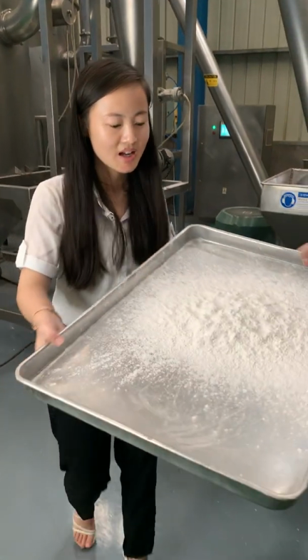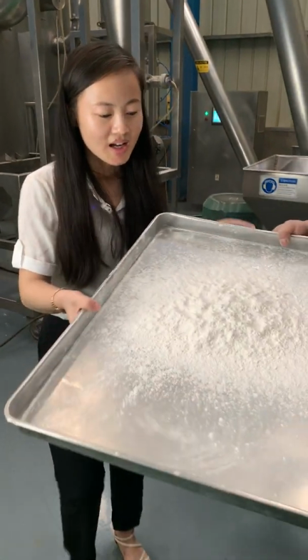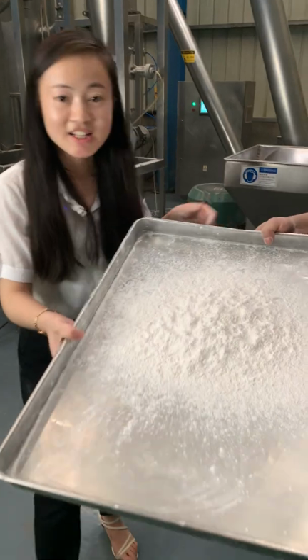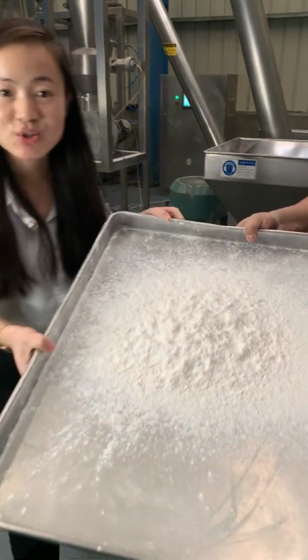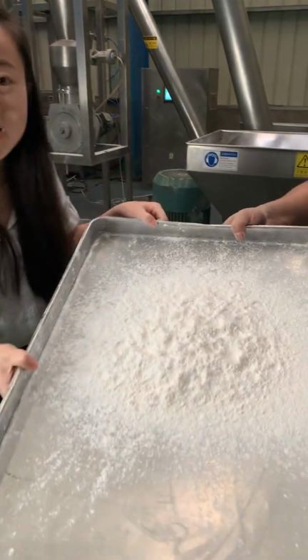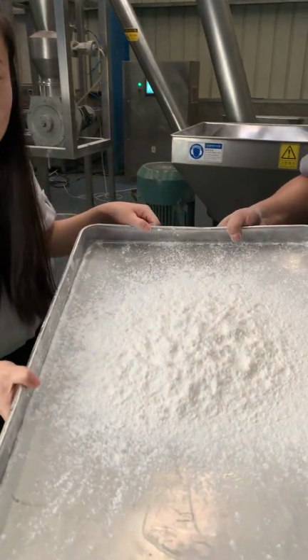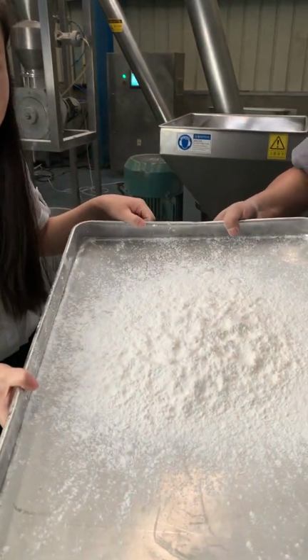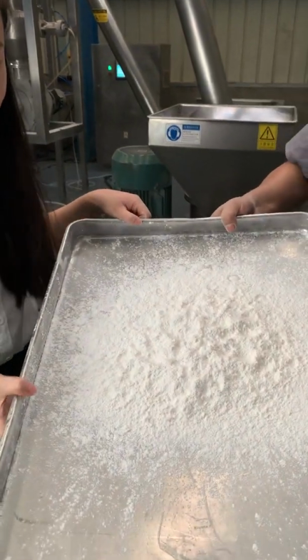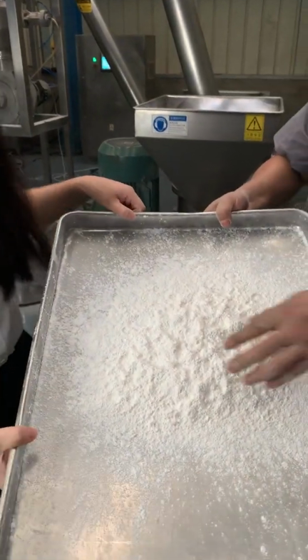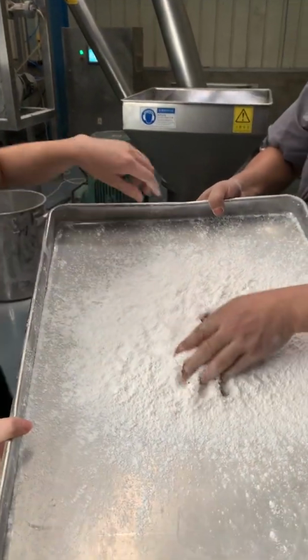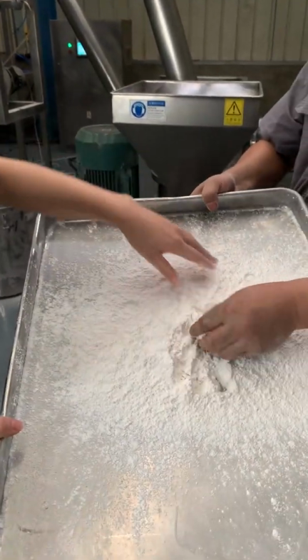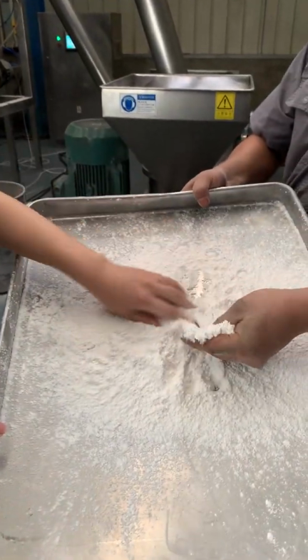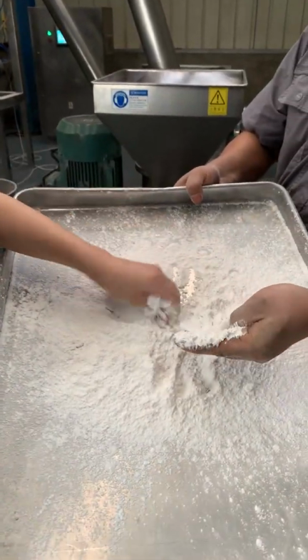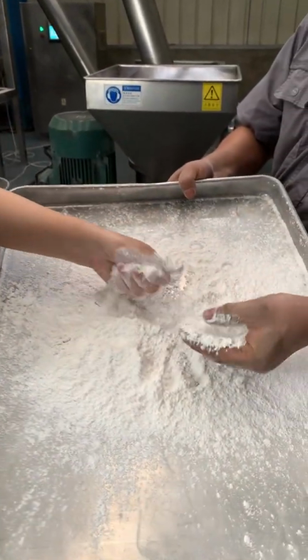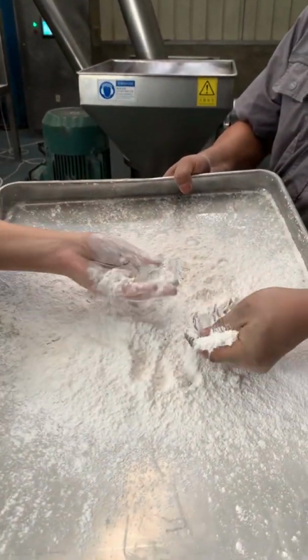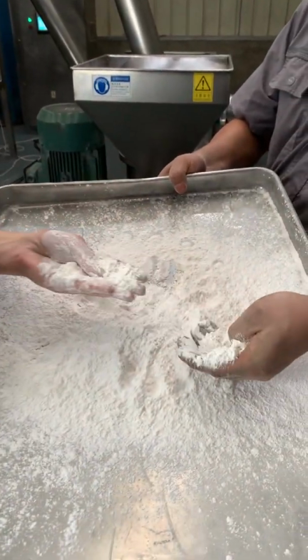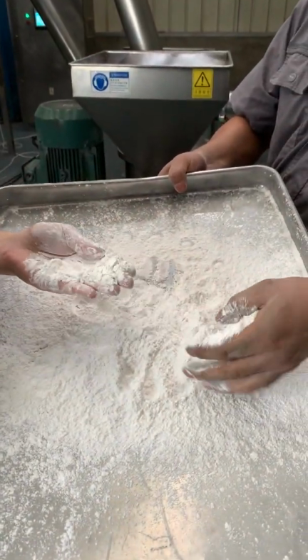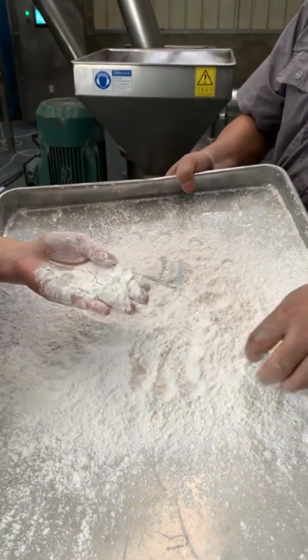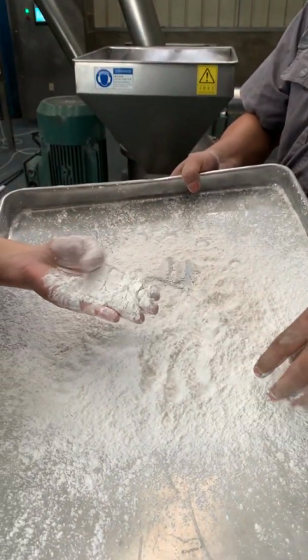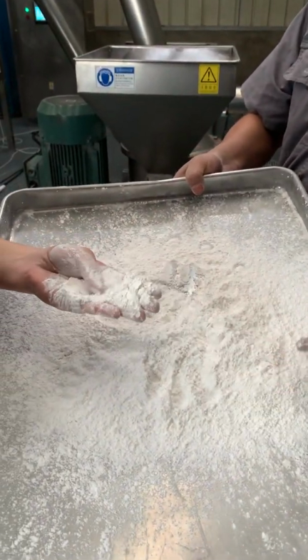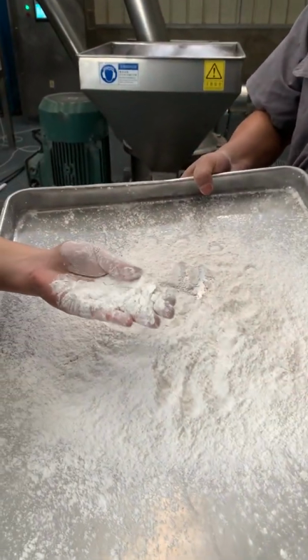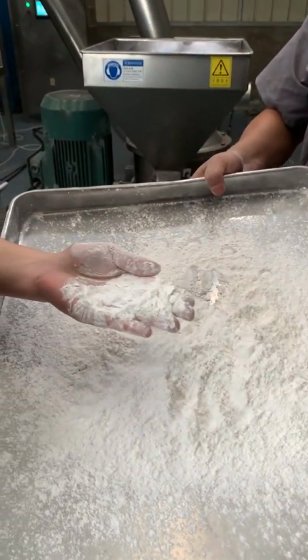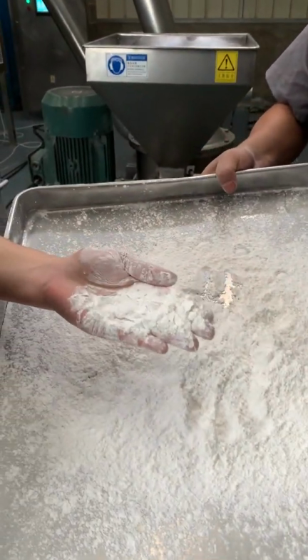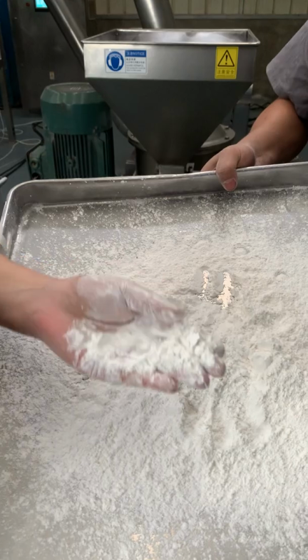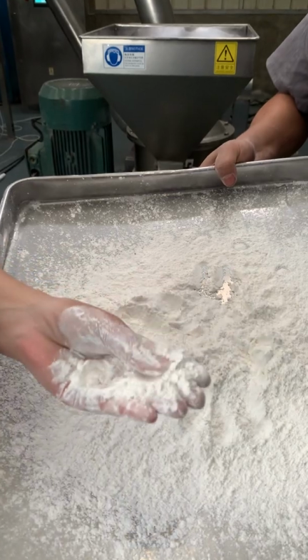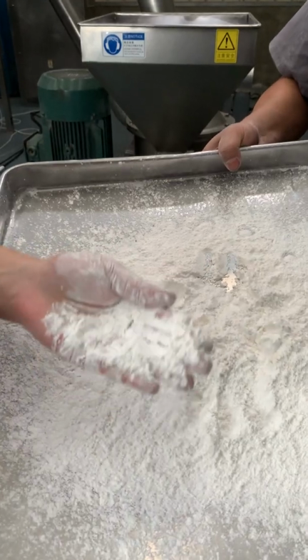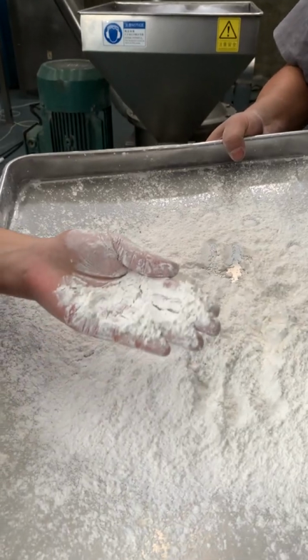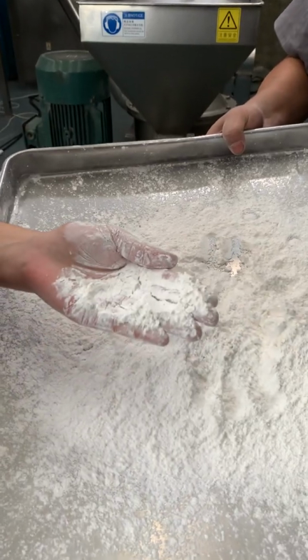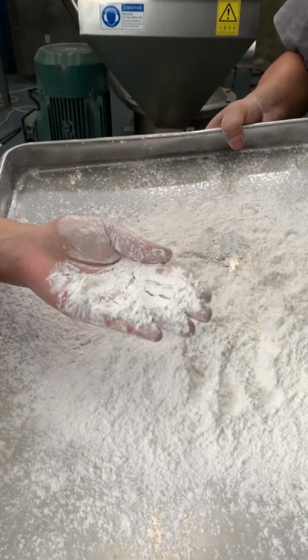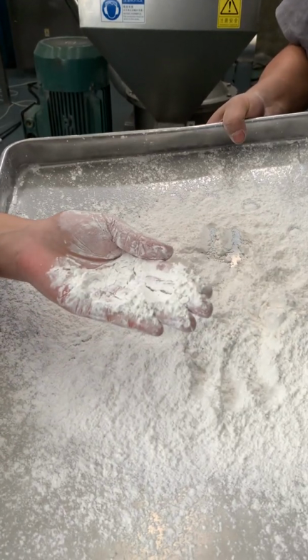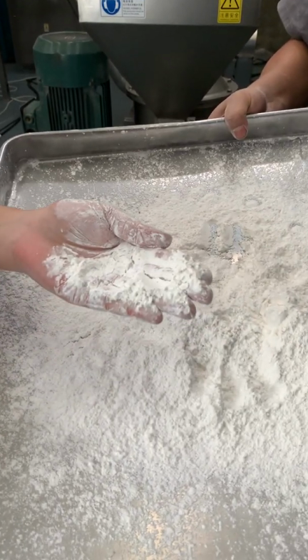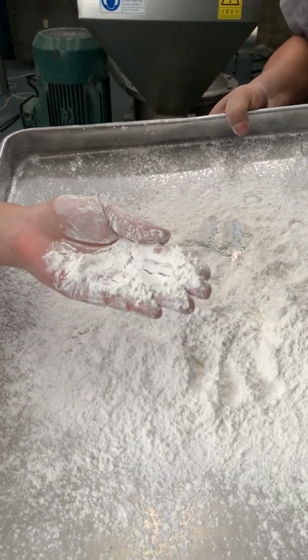It's crushed rice. When I touch it, I feel that it is very fine and even.